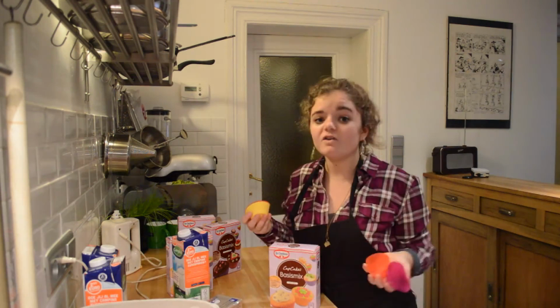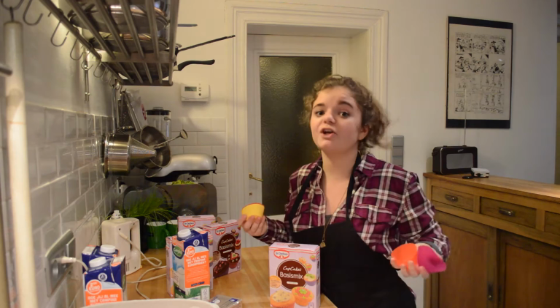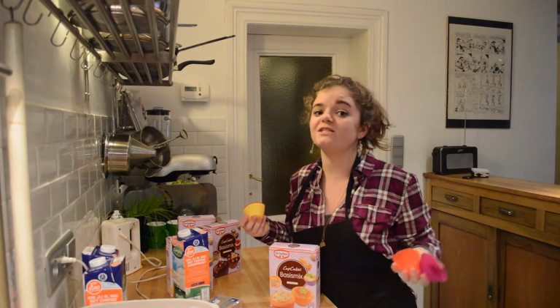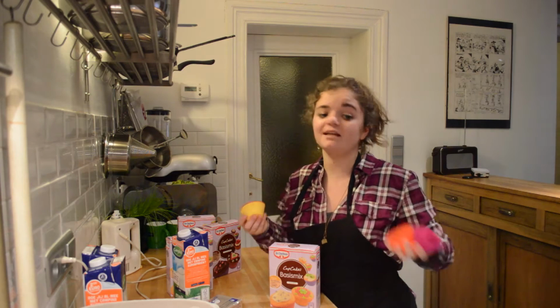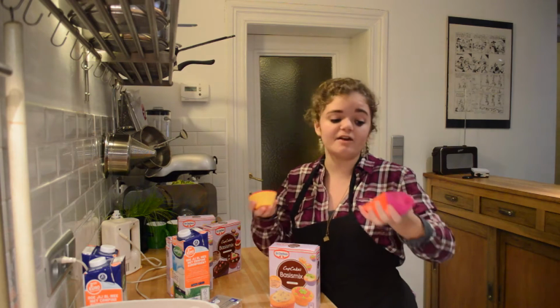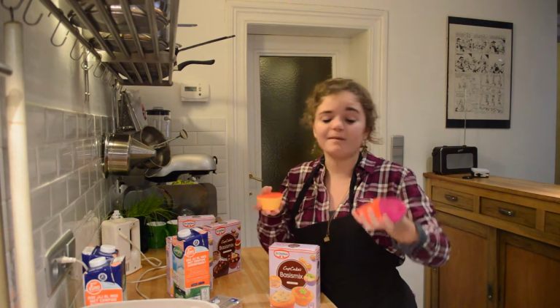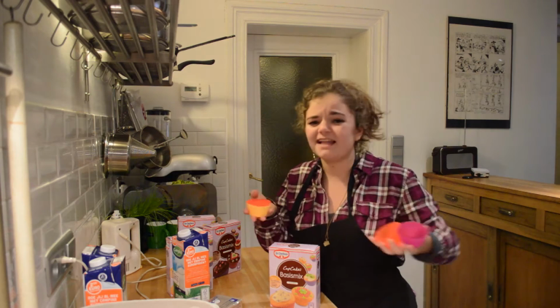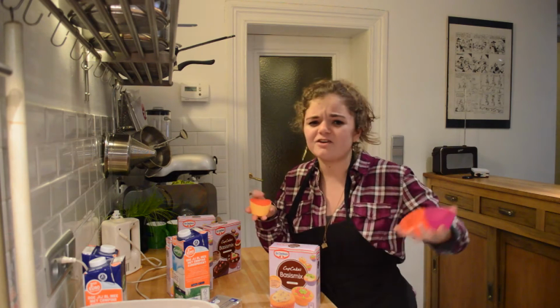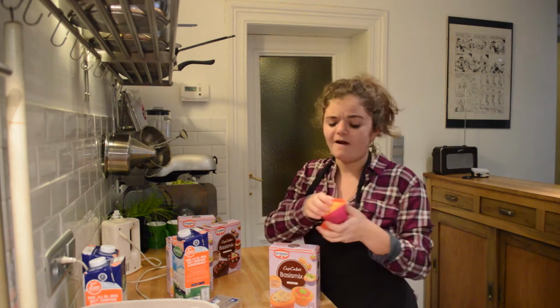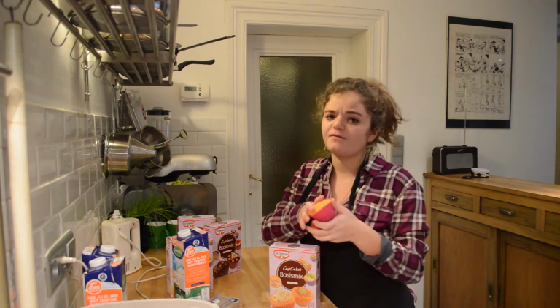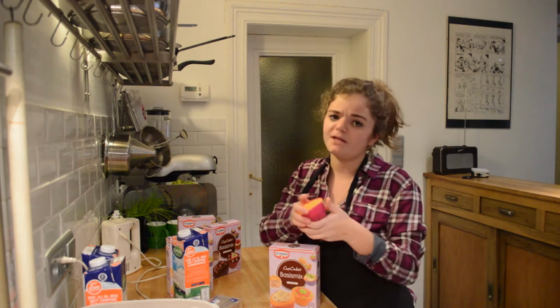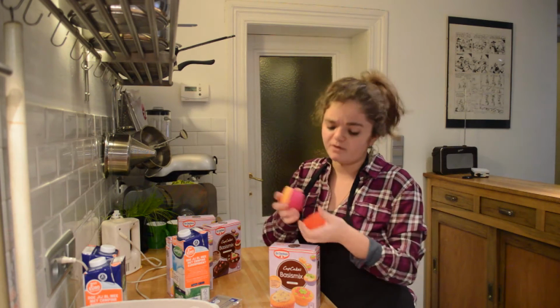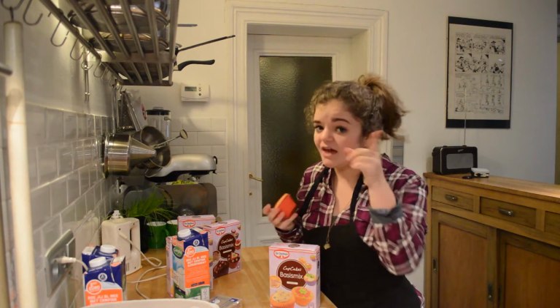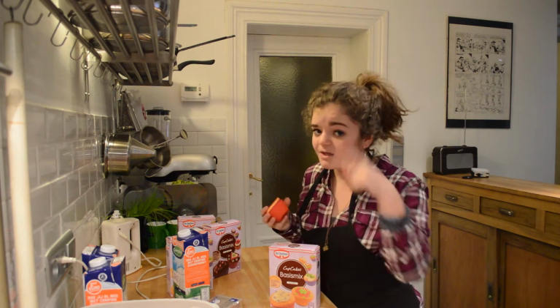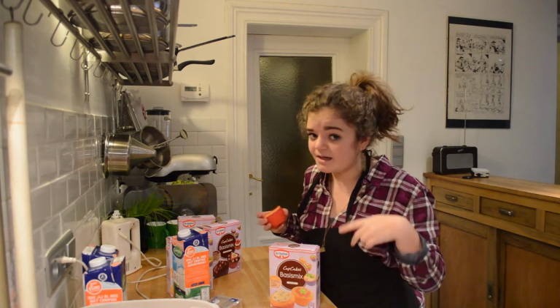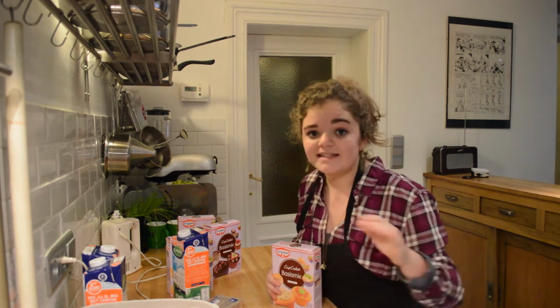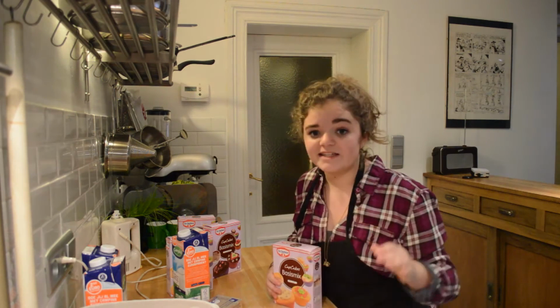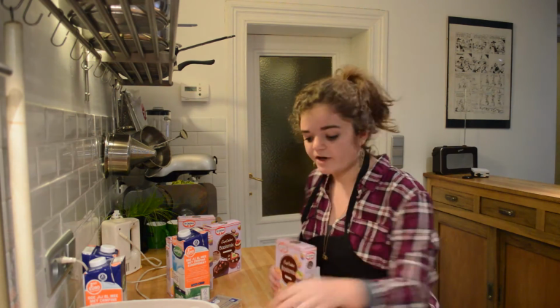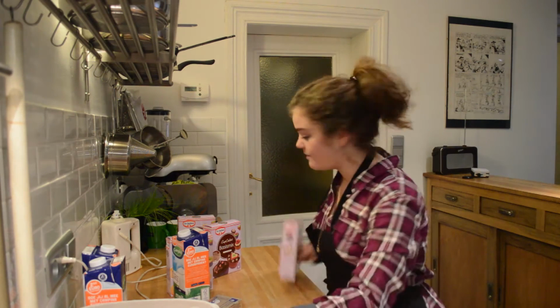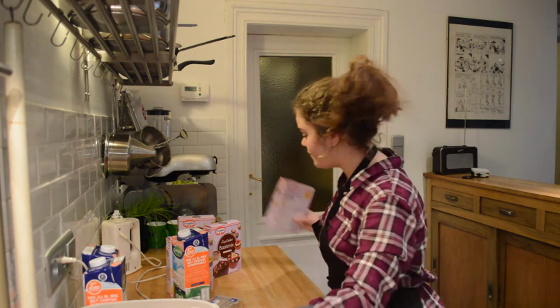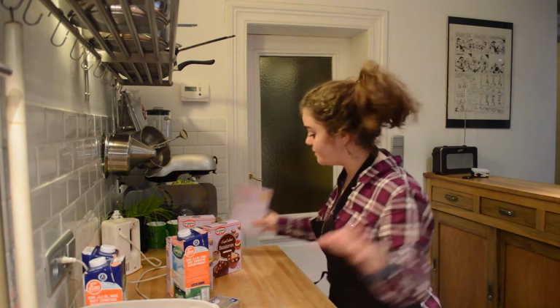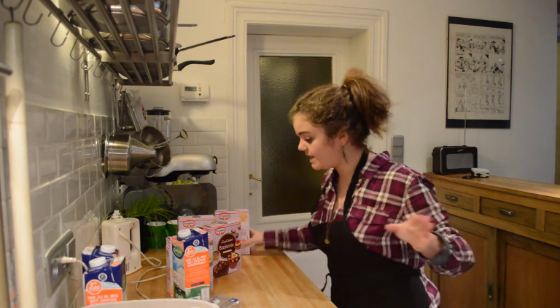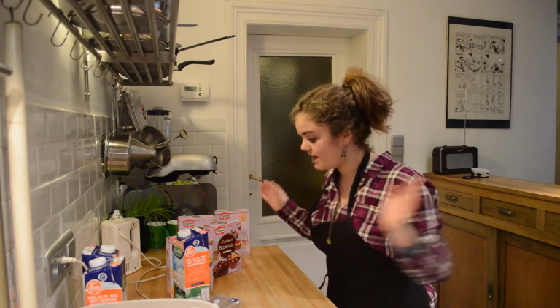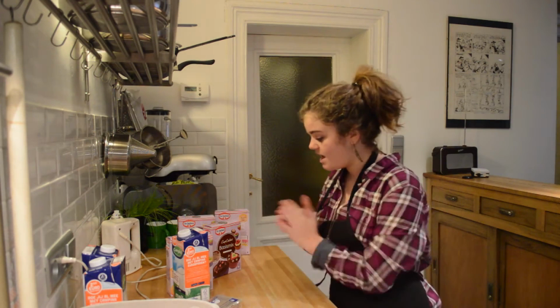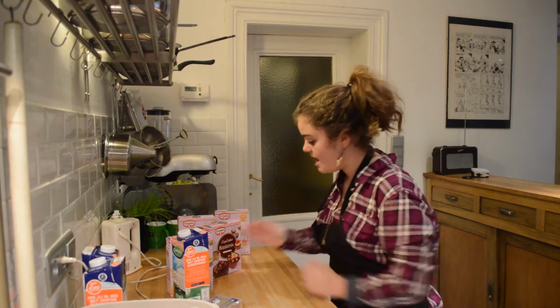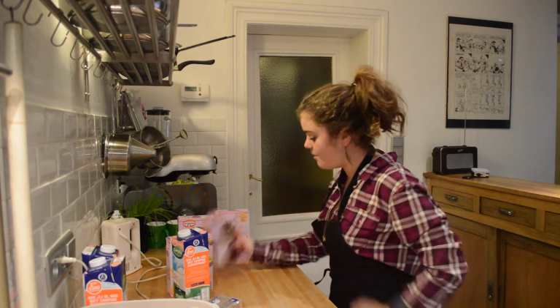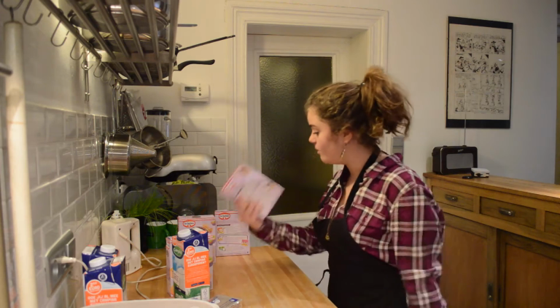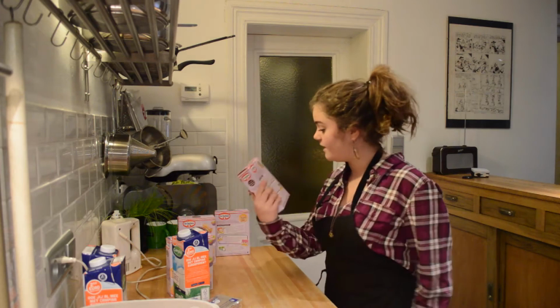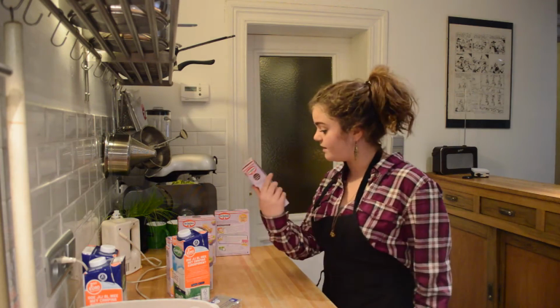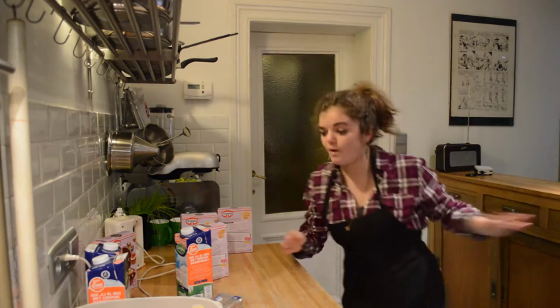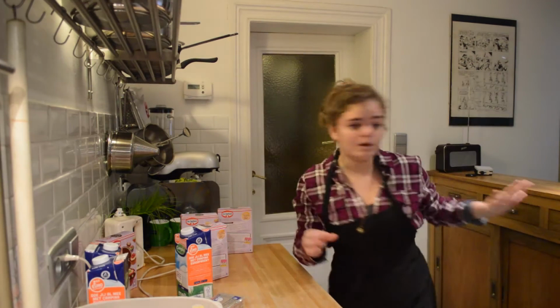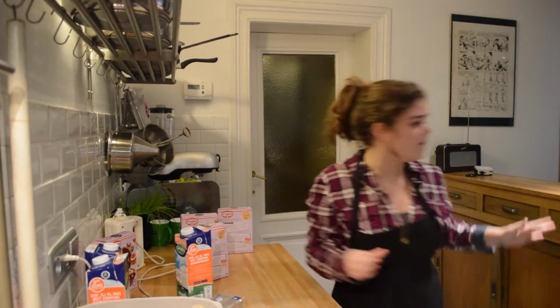Also, you're going to need a lot of cupcake liners. We got them from the neighbors — thank you, Kim. Let's get started. First, we'll need a bowl.